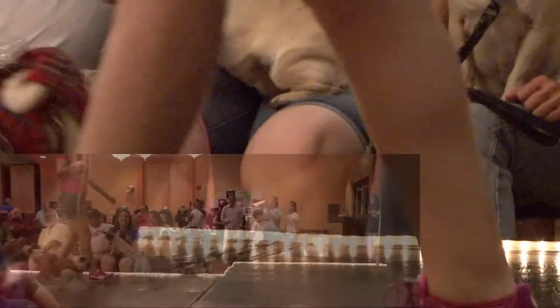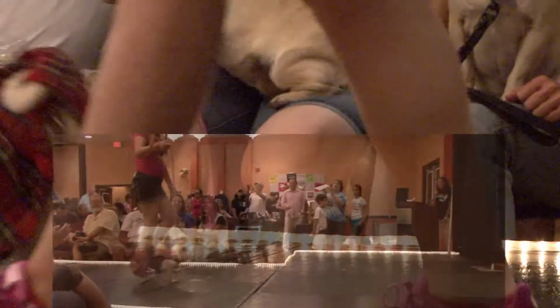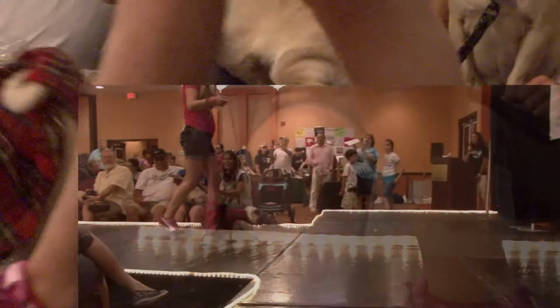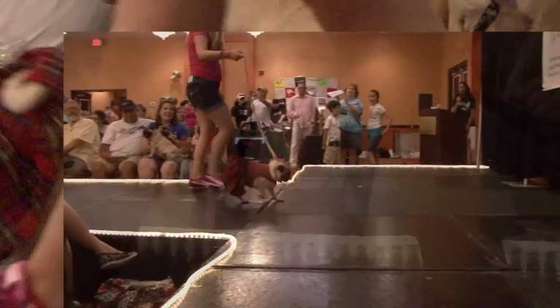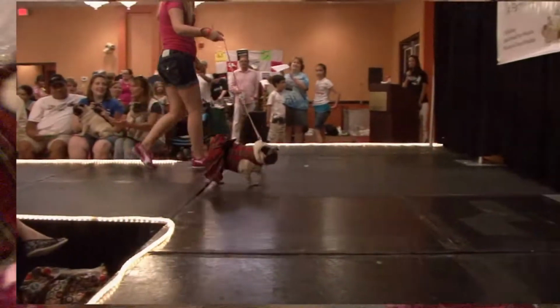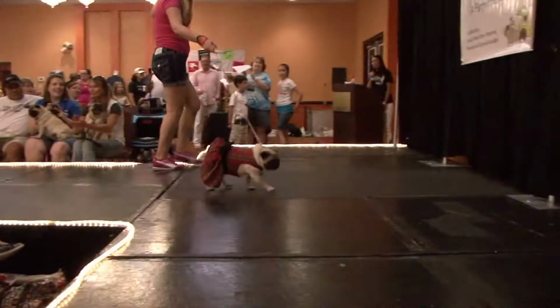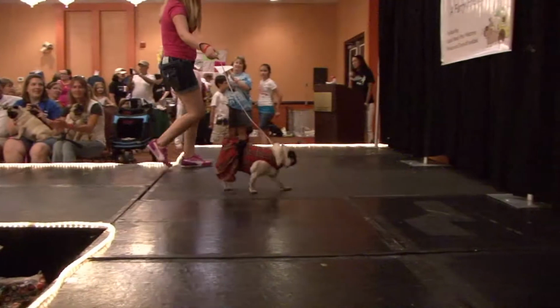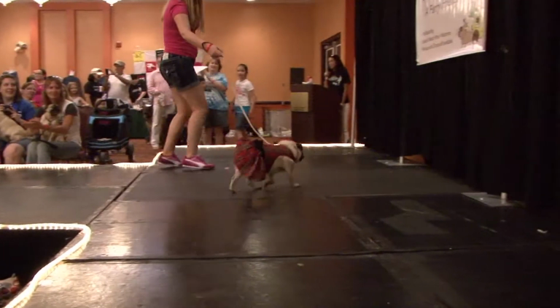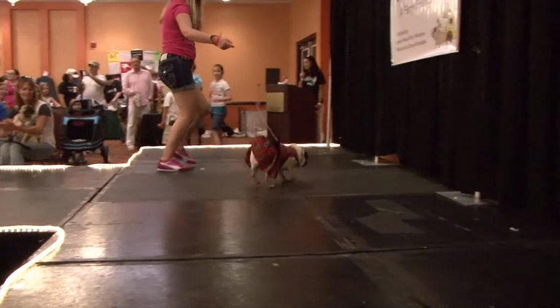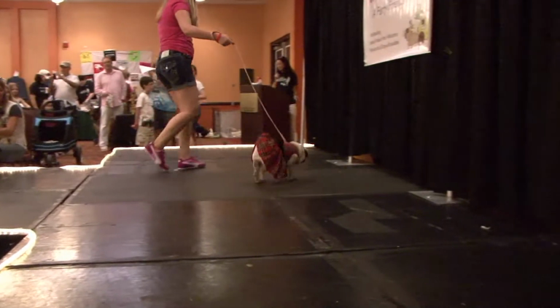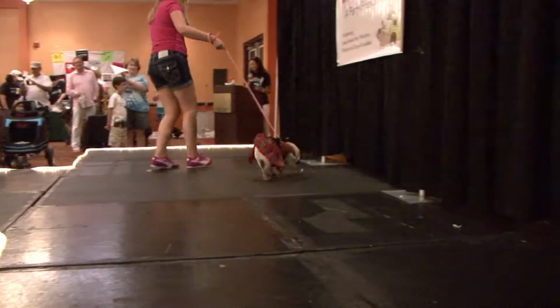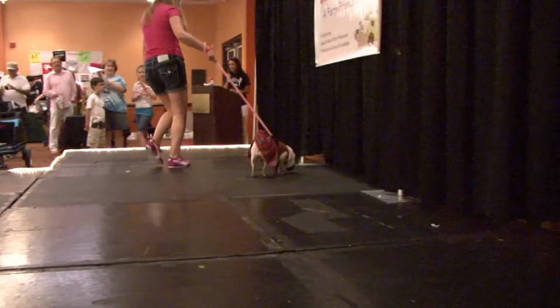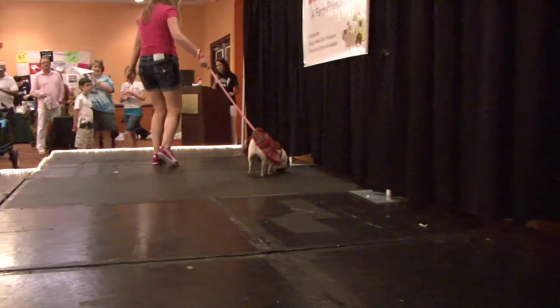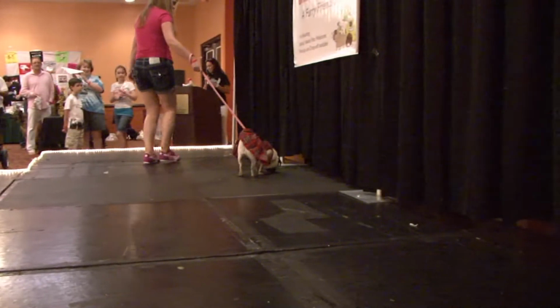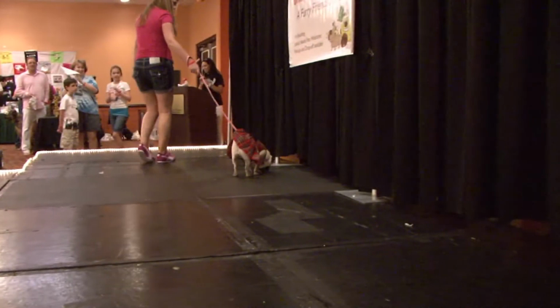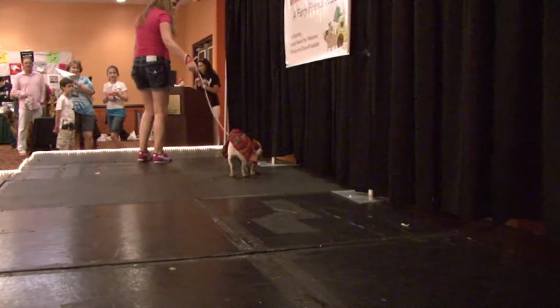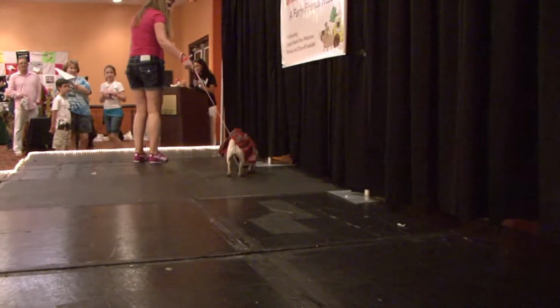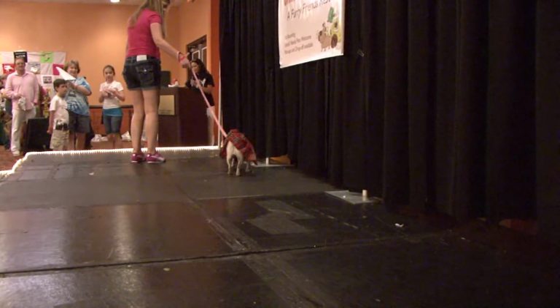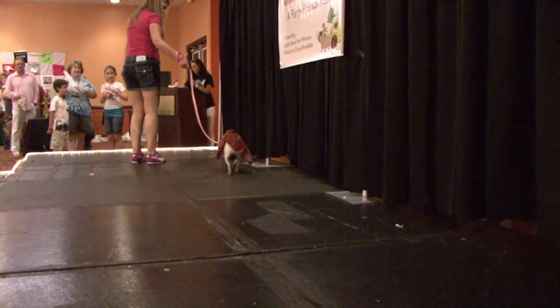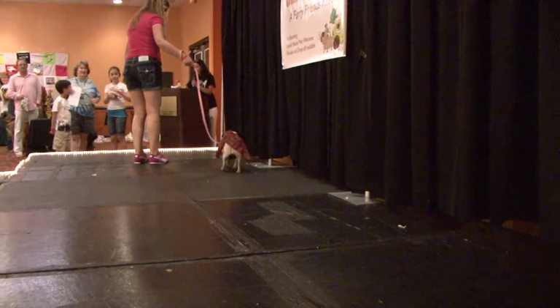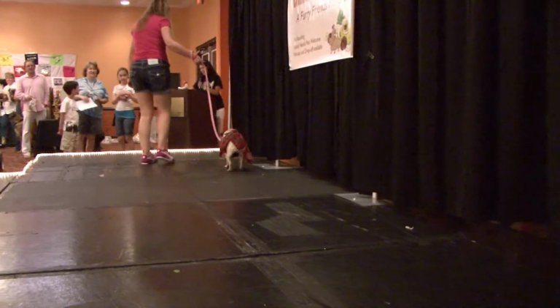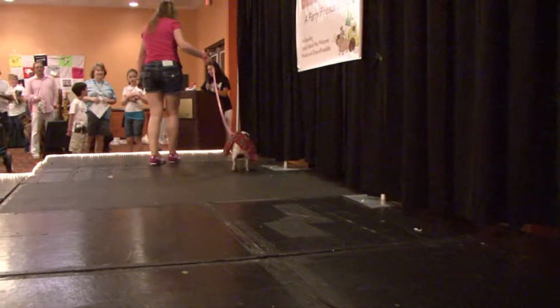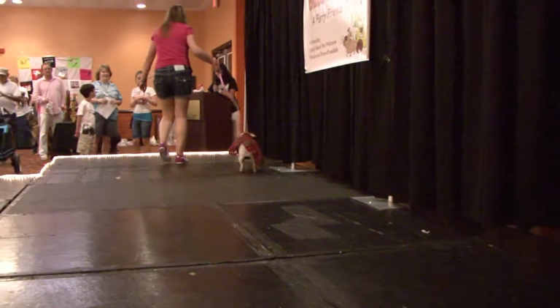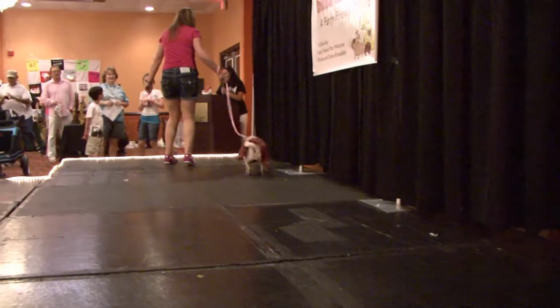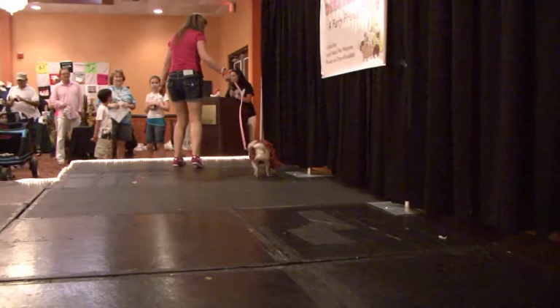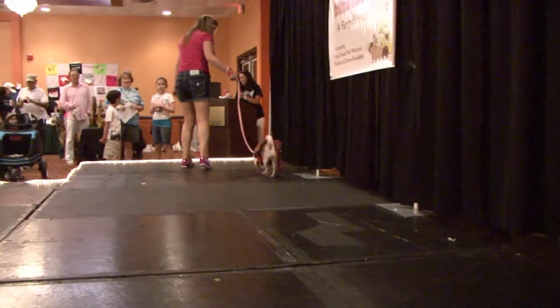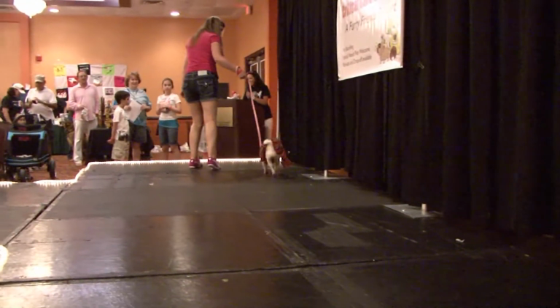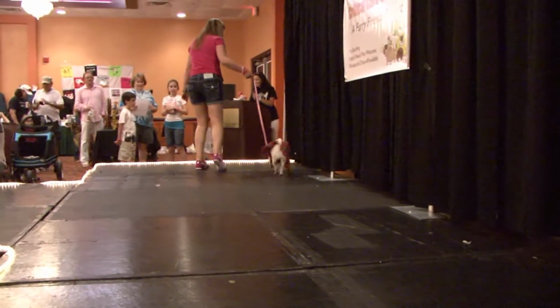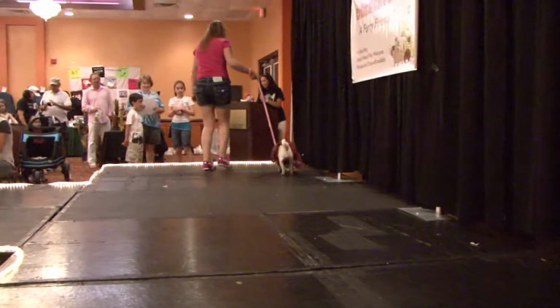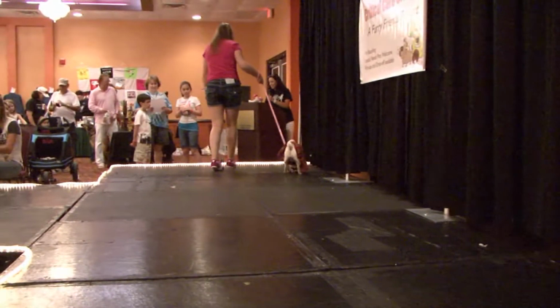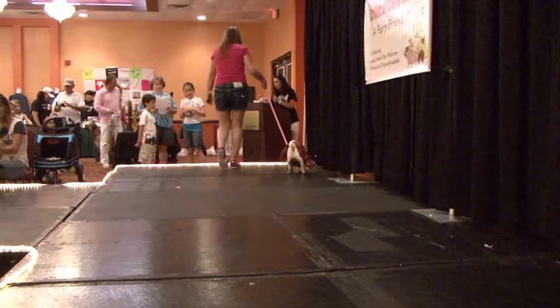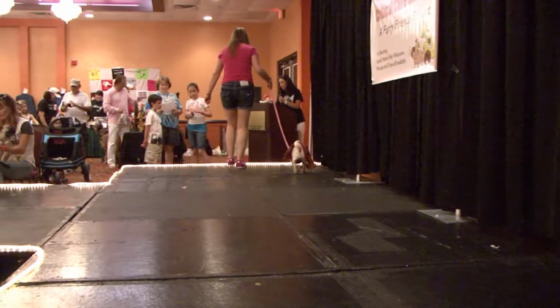And all of our great pugs in the winter fashion show. And now the judges have to deliberate.